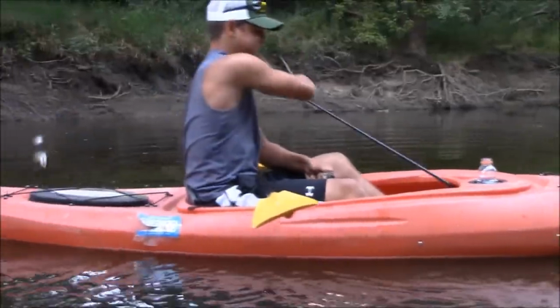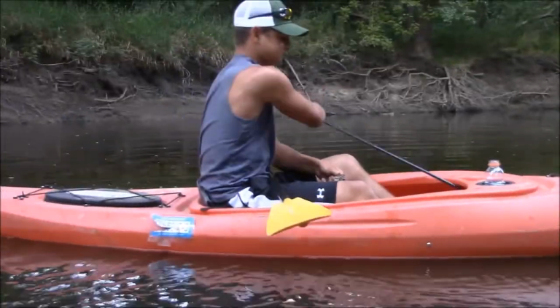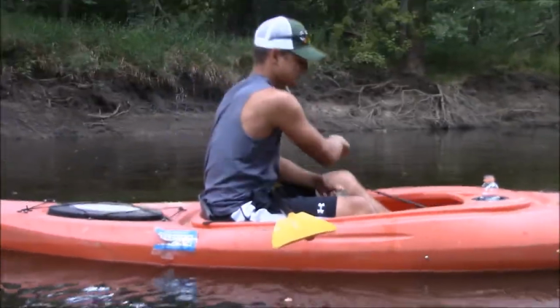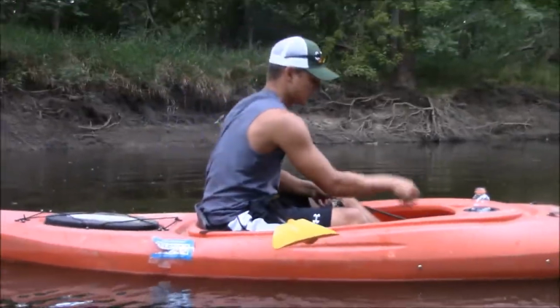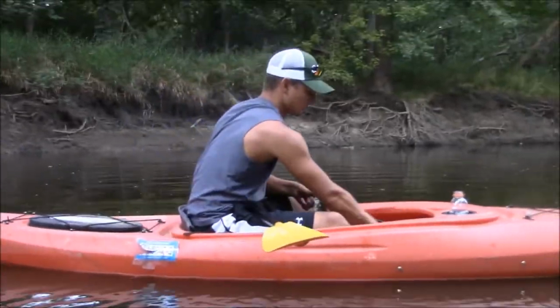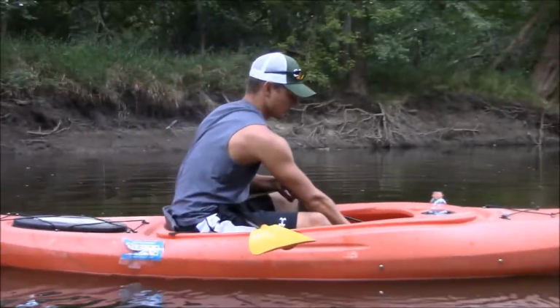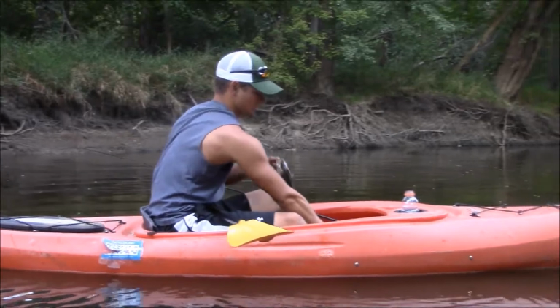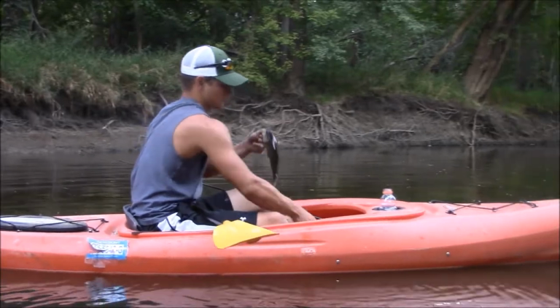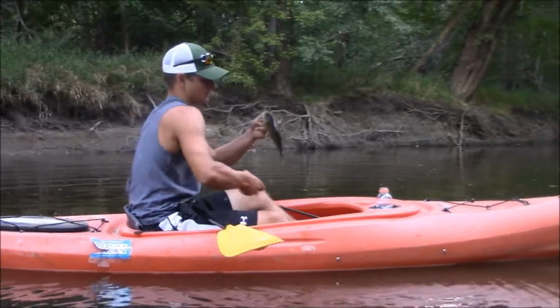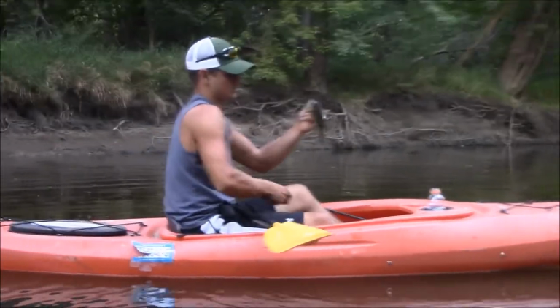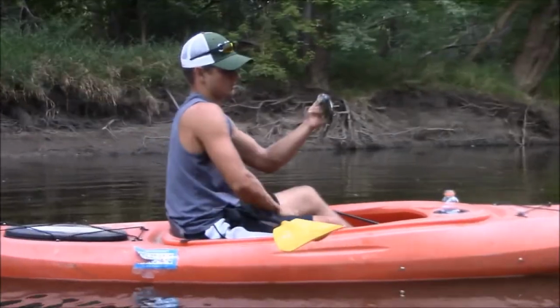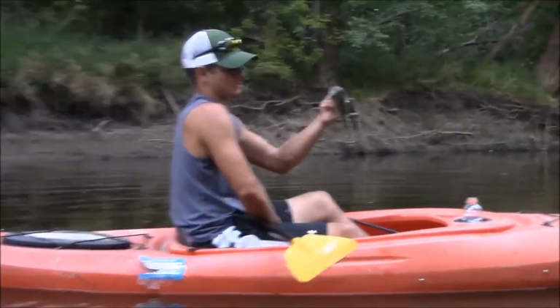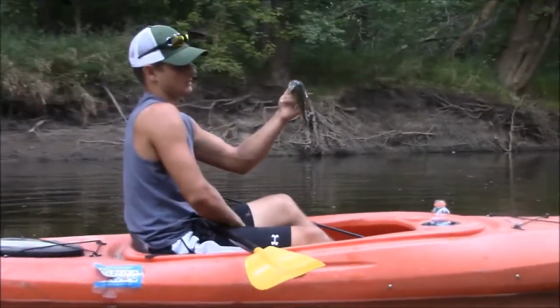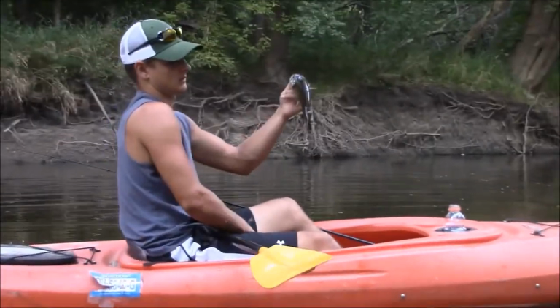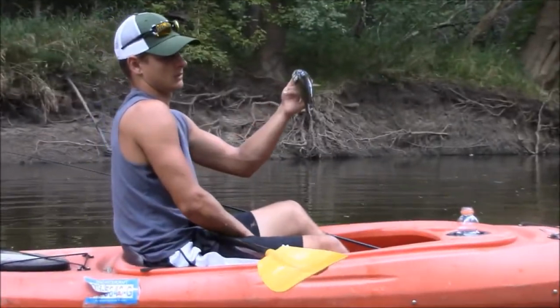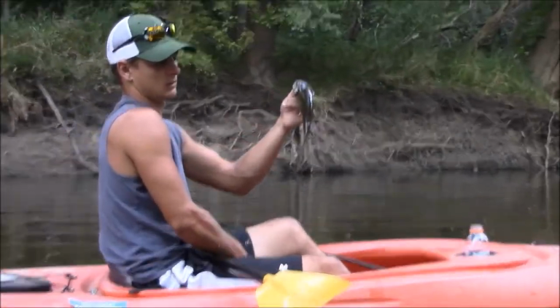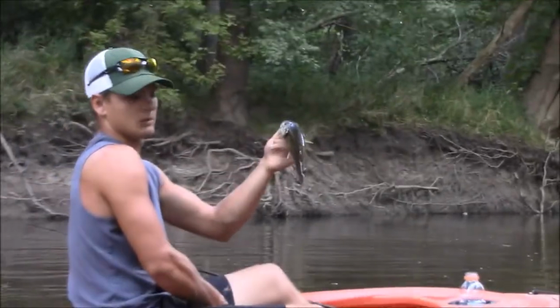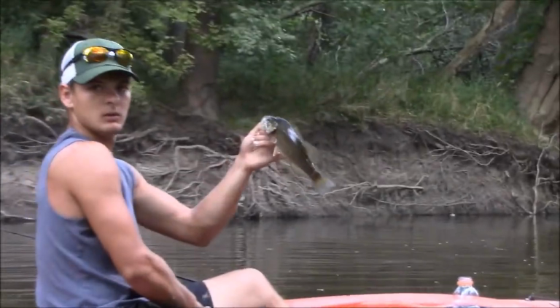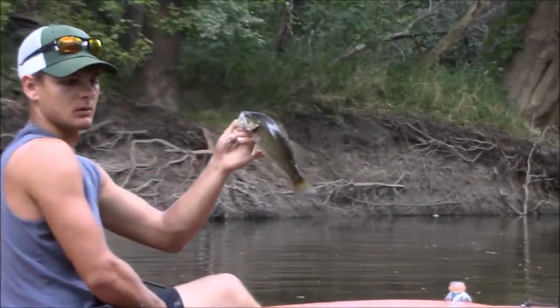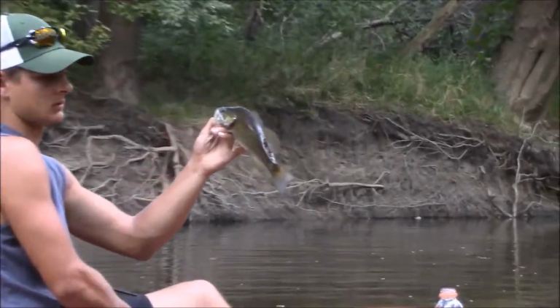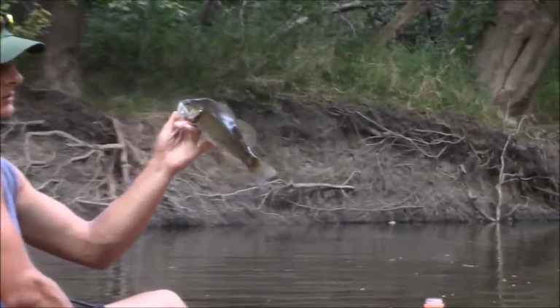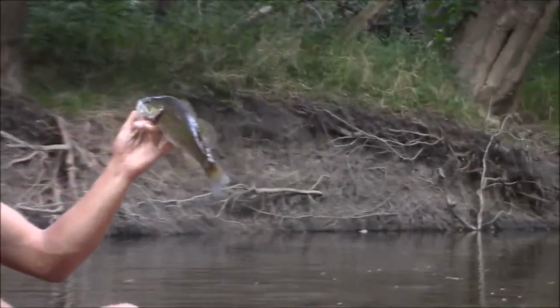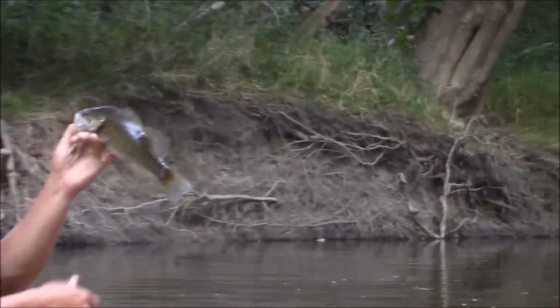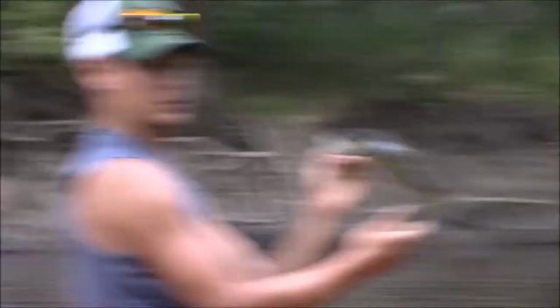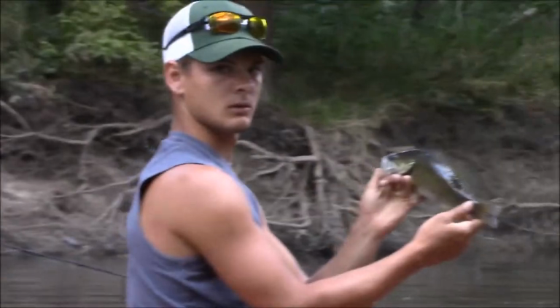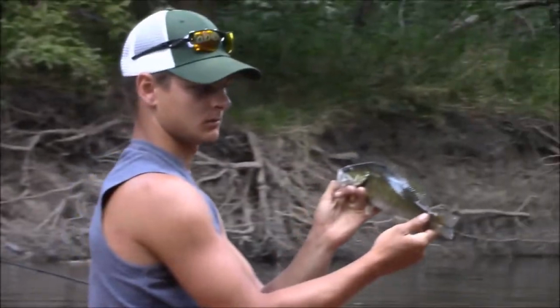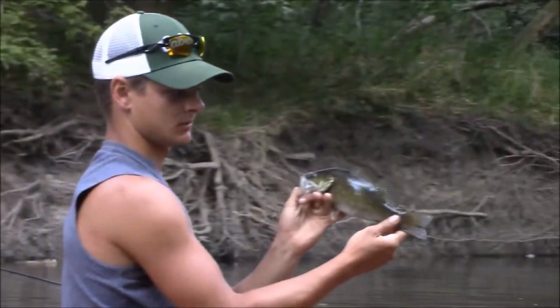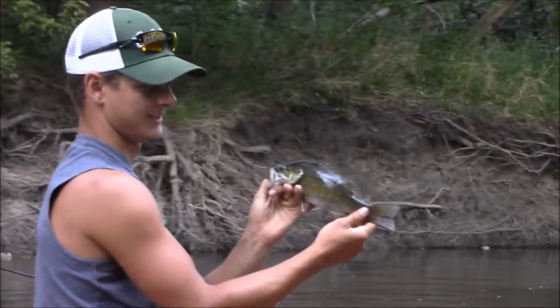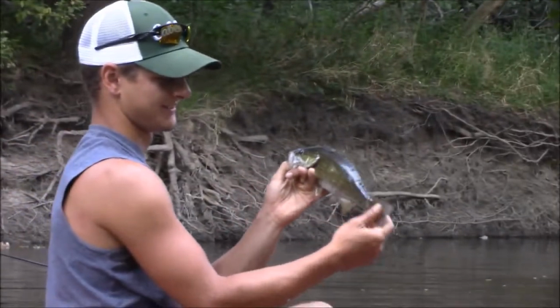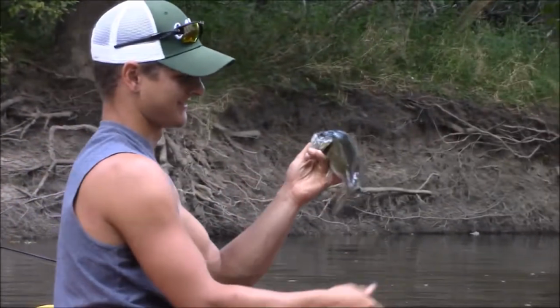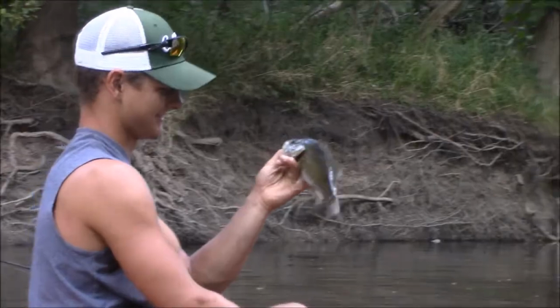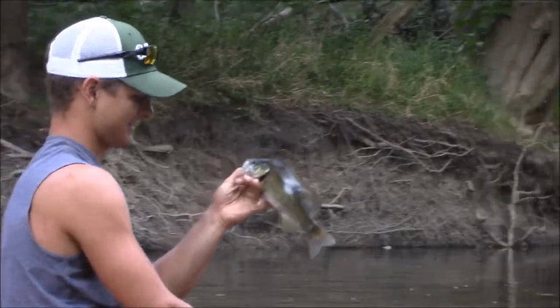Nice little smallmouth here. River smallie.